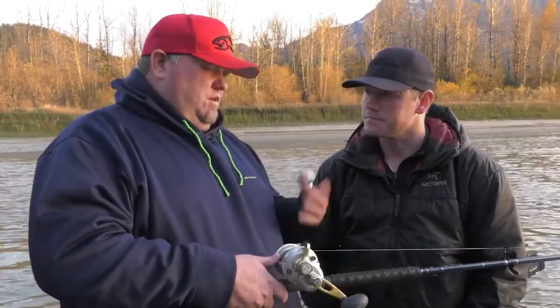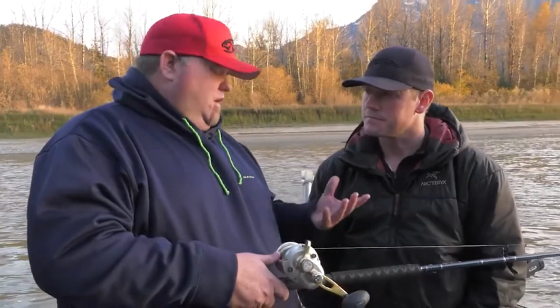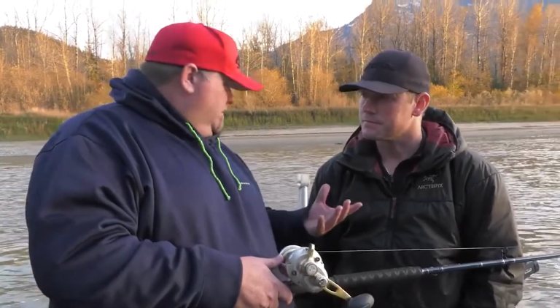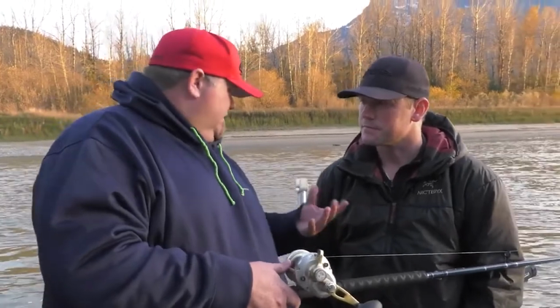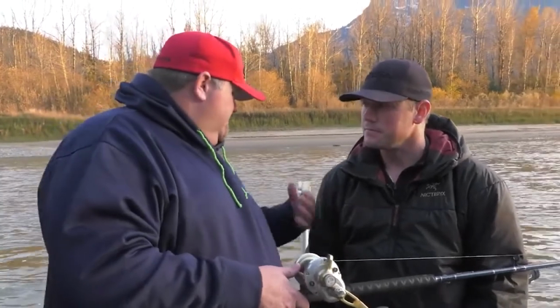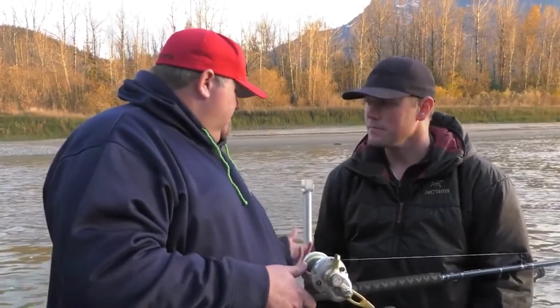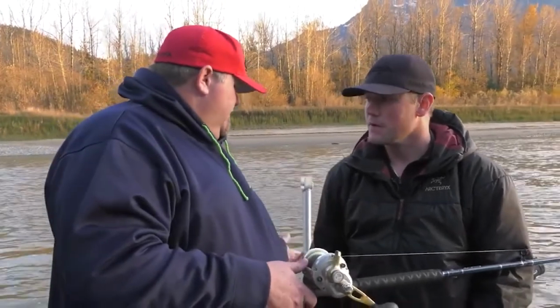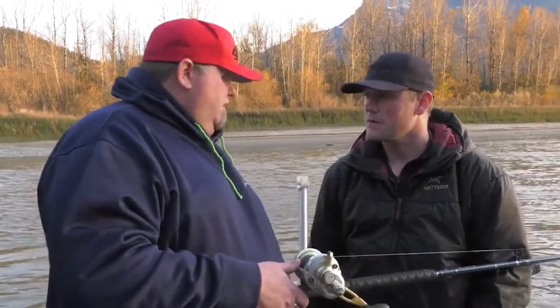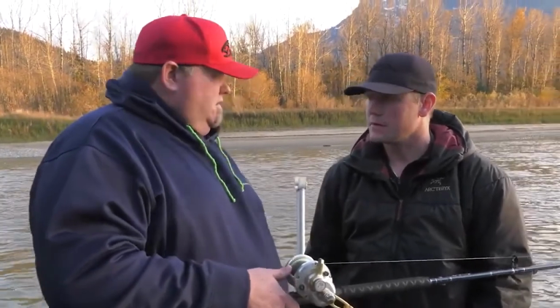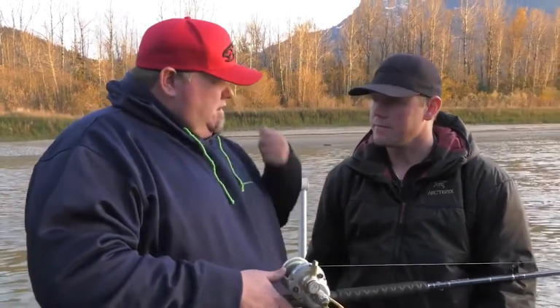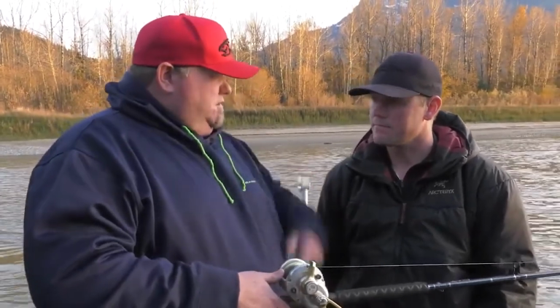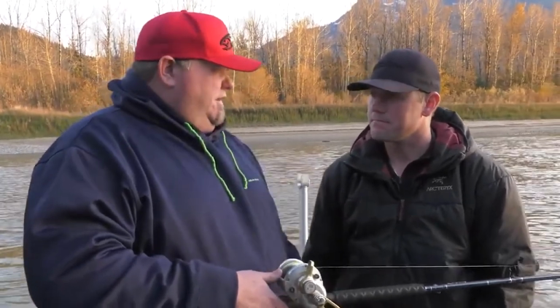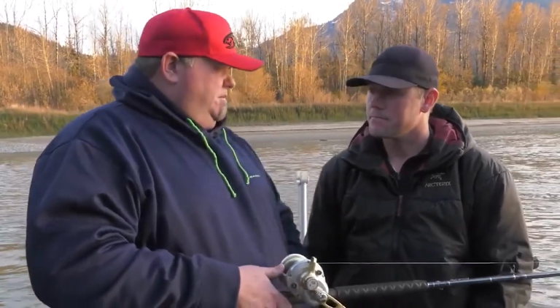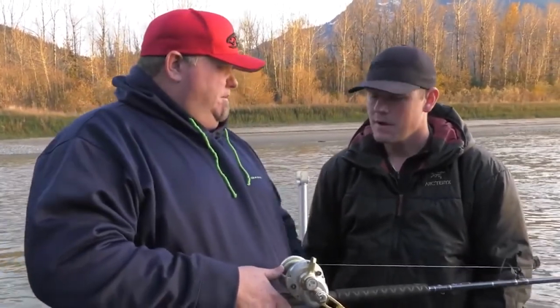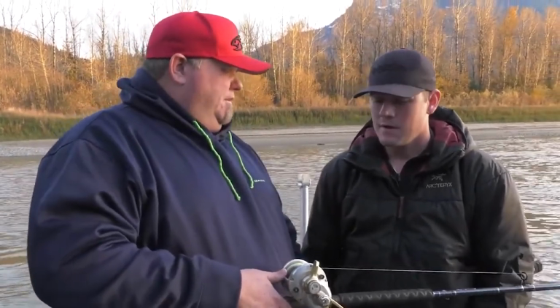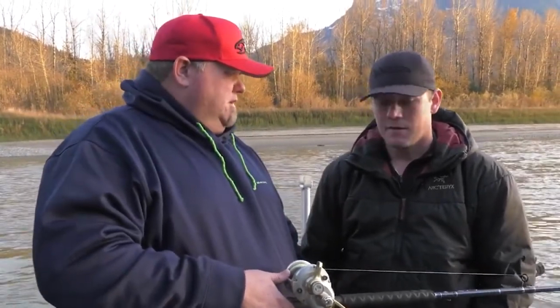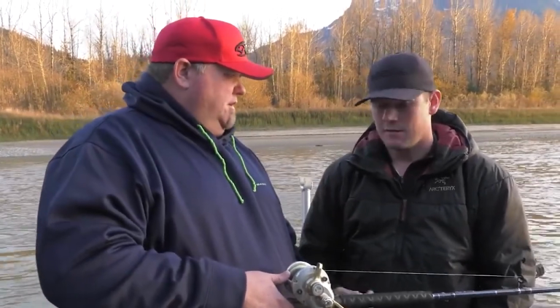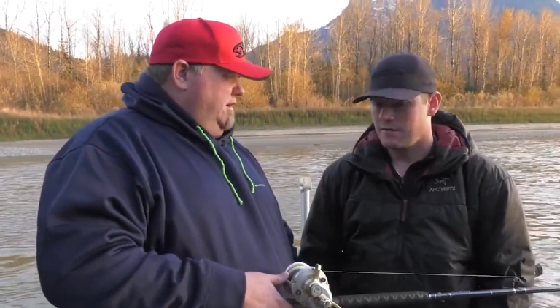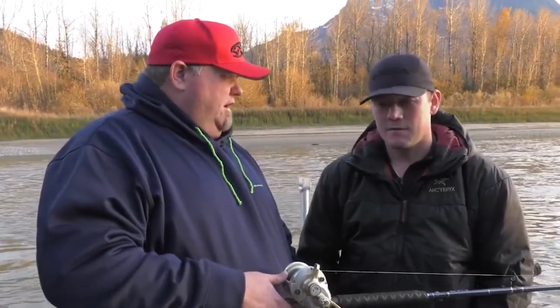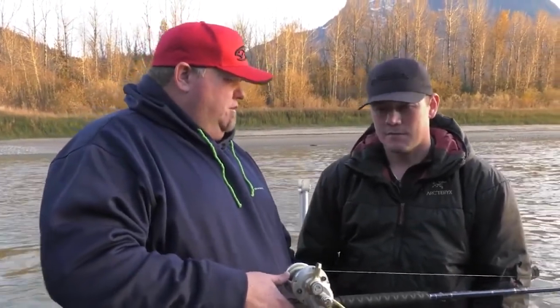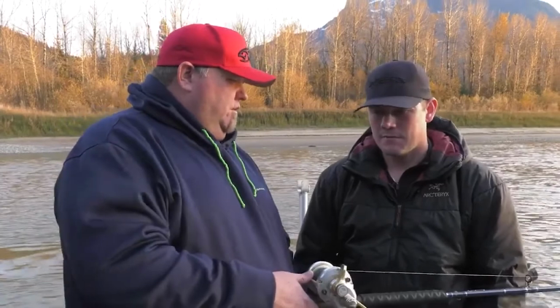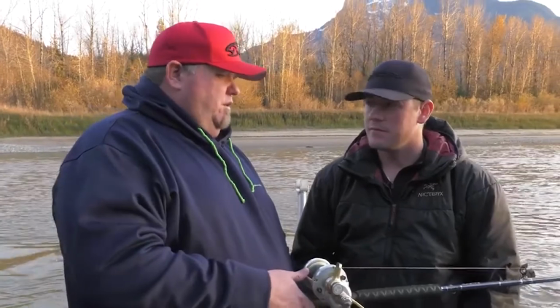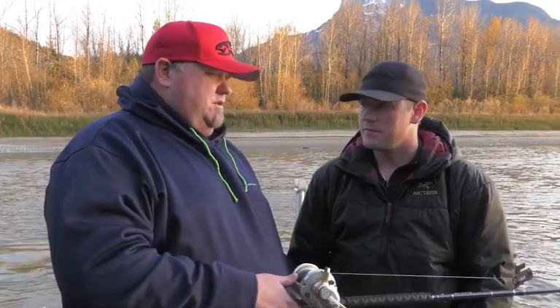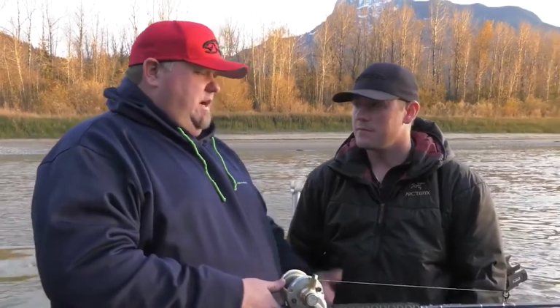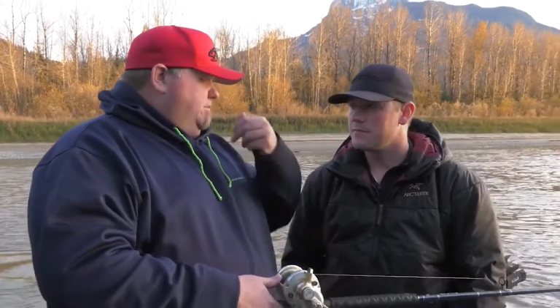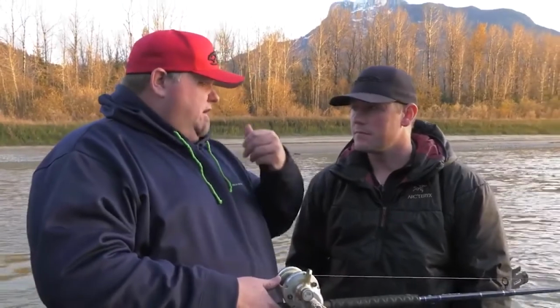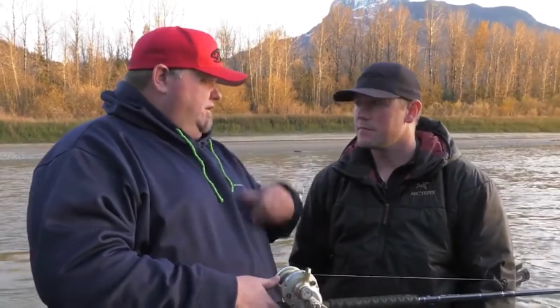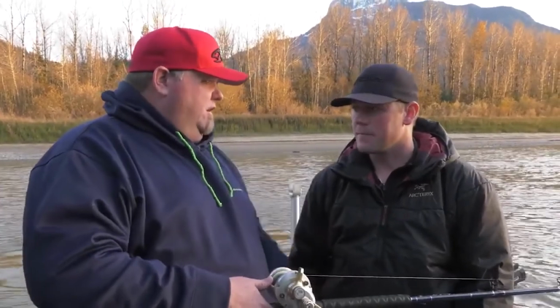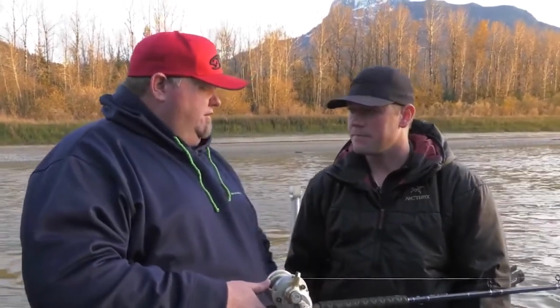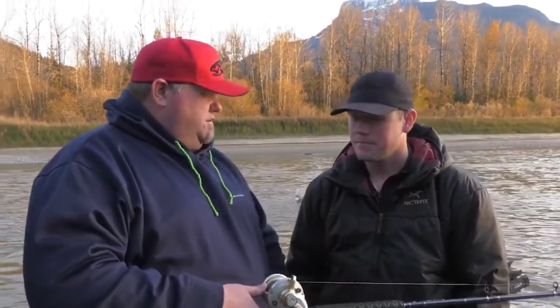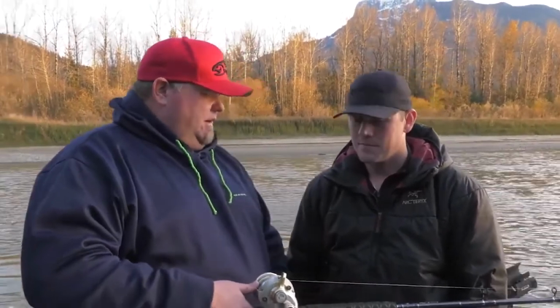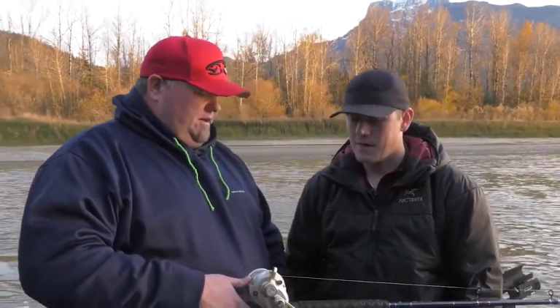For rod holders, we're using the Scotty Orcas. Those are great for popping the rods out — you're not having to move the rod forward. It's straight up and off and you're onto the fish right away.